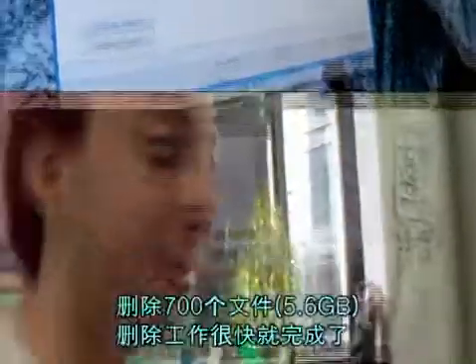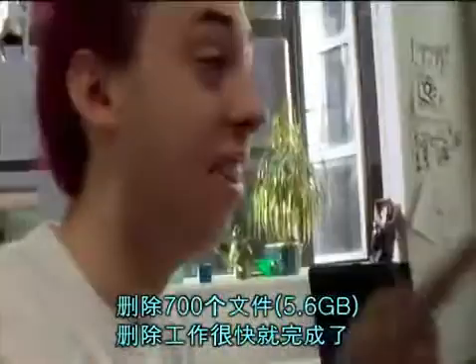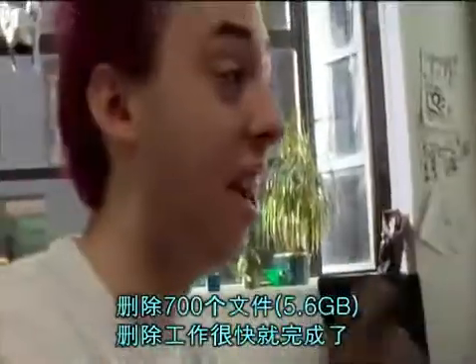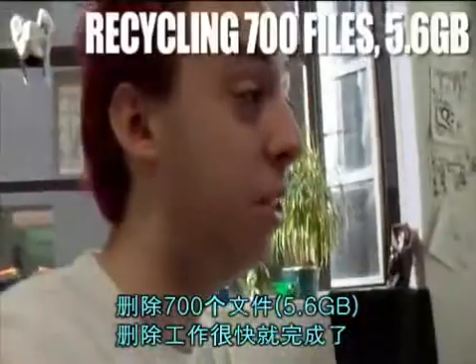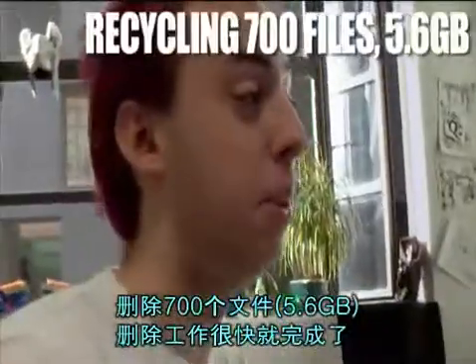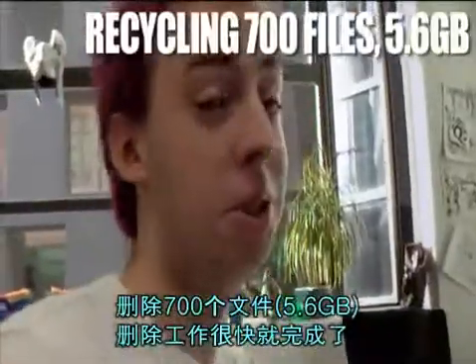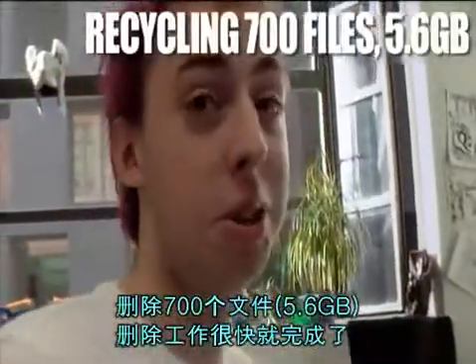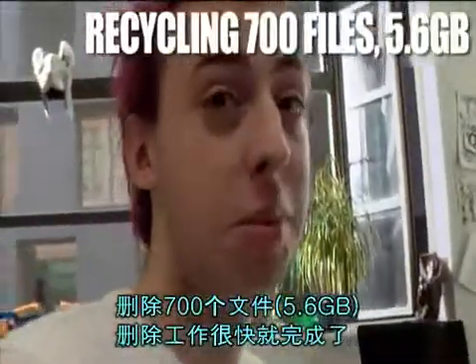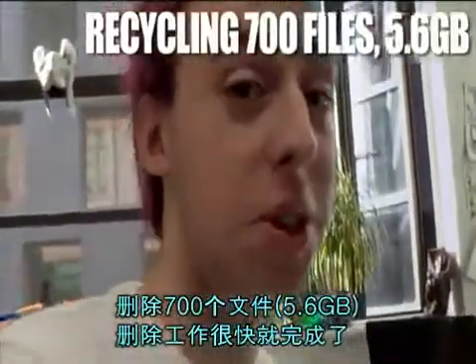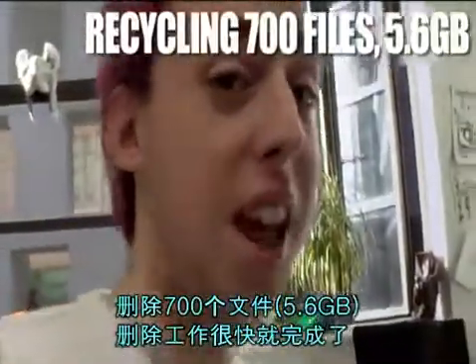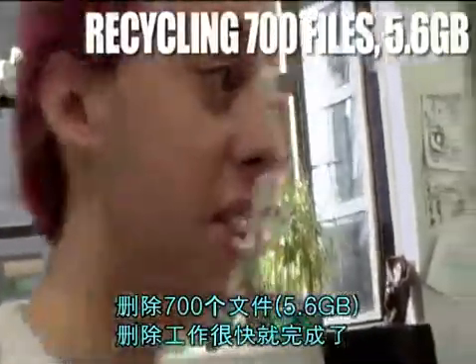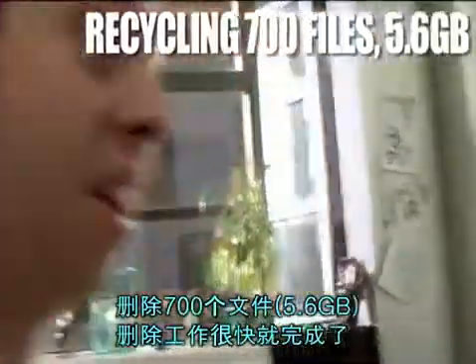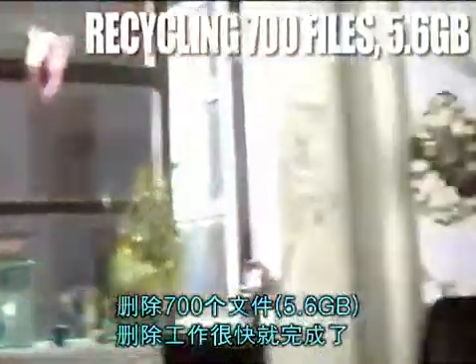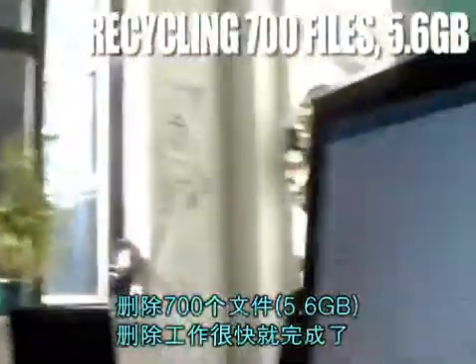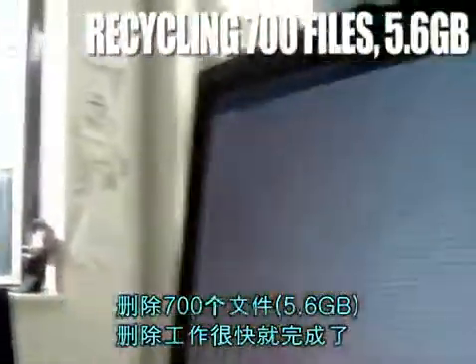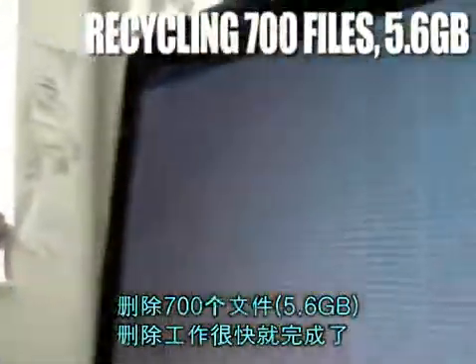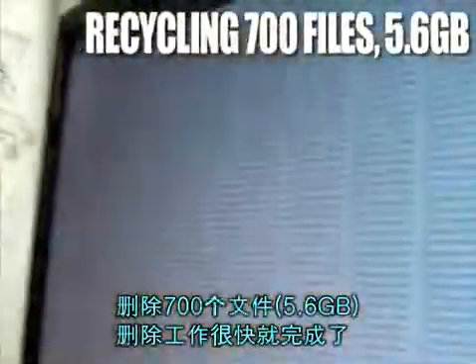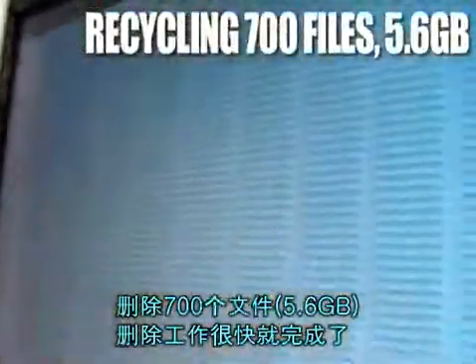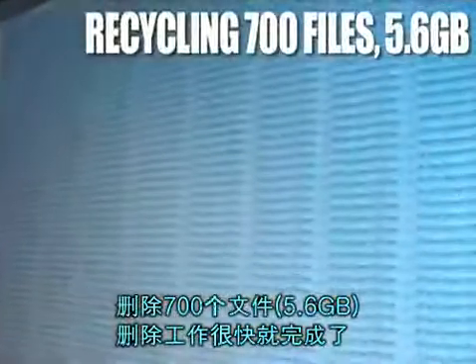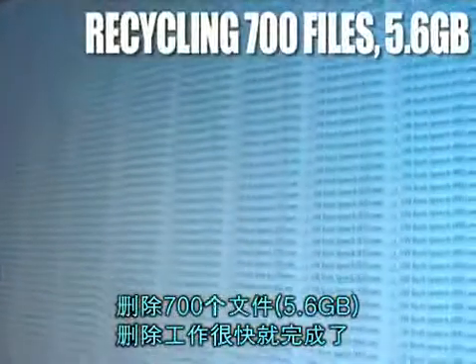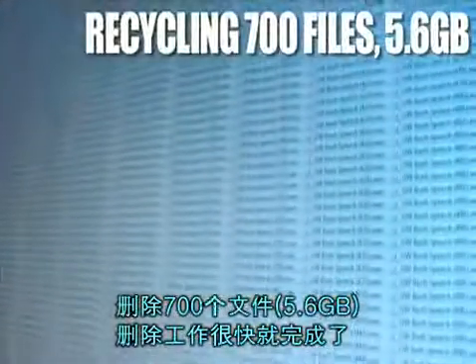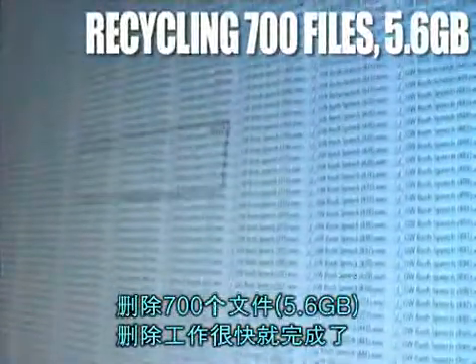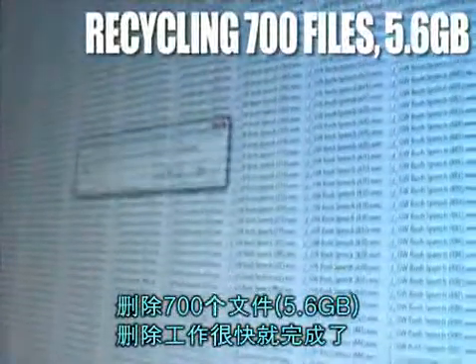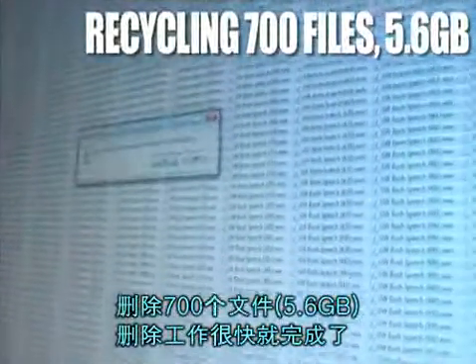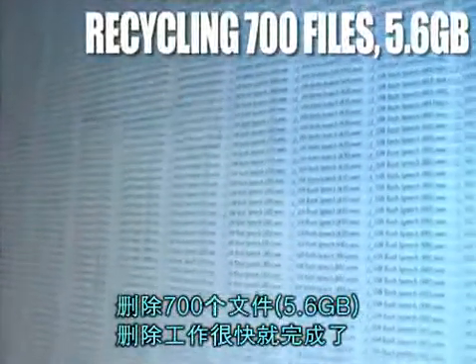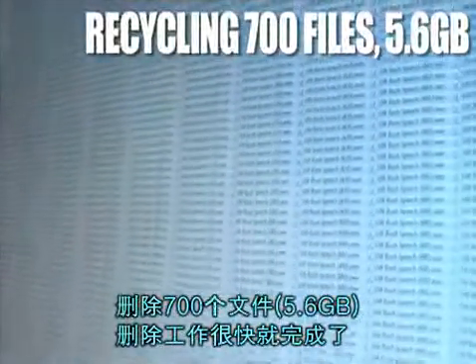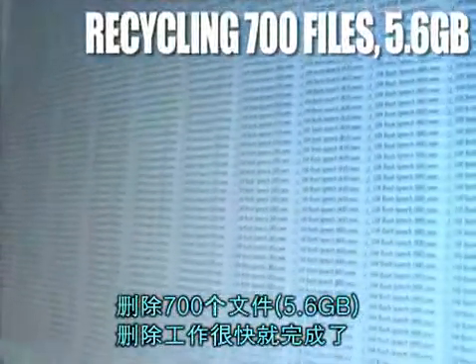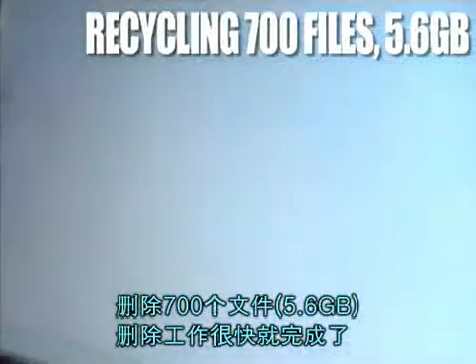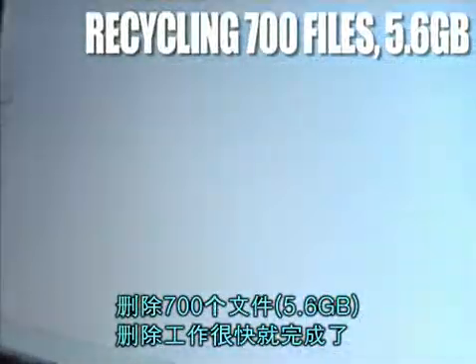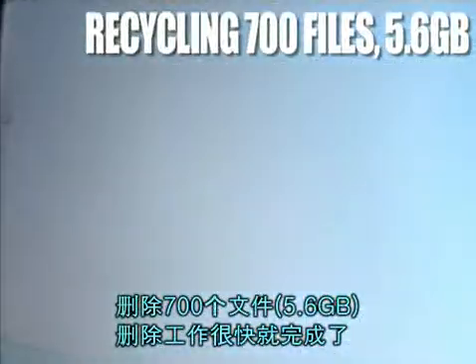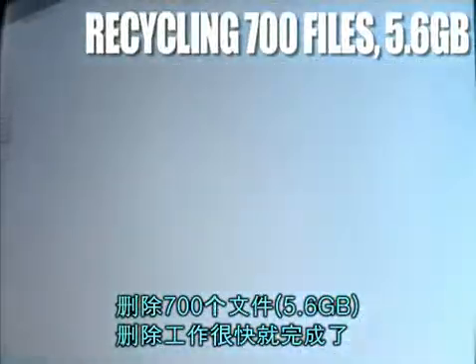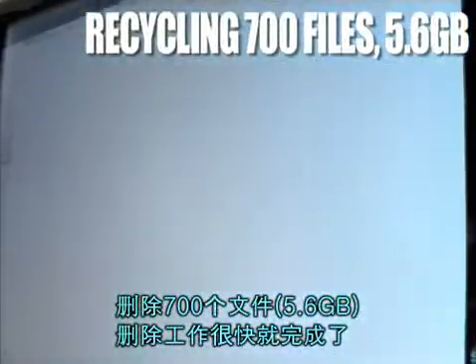I downloaded every speech George Bush has ever done. It came to about 5 to 6 gig and I can delete them all that quickly.